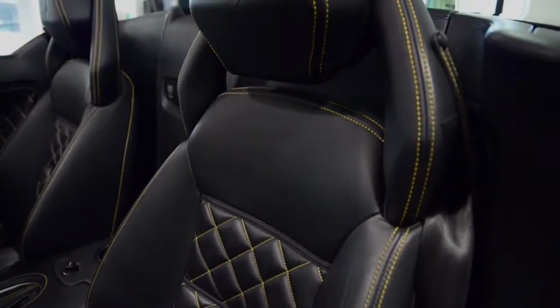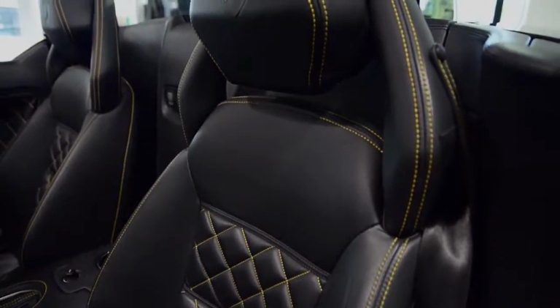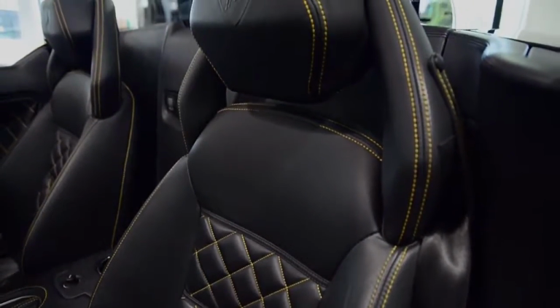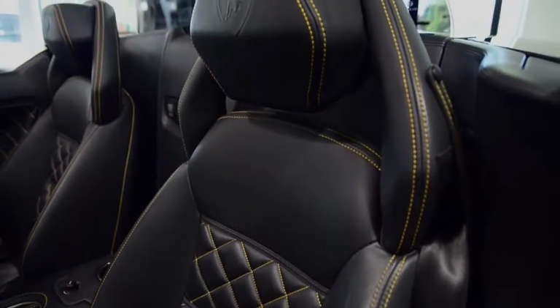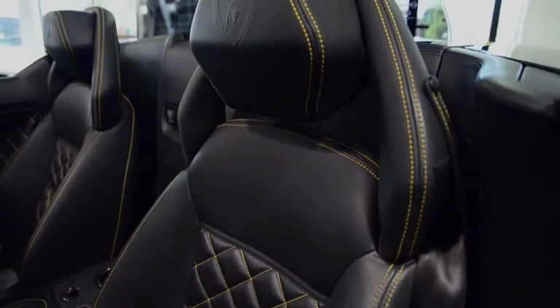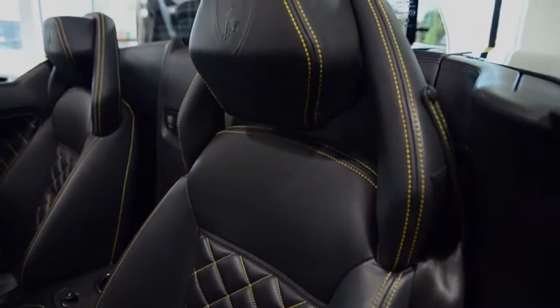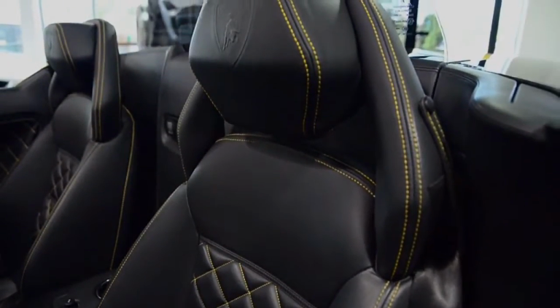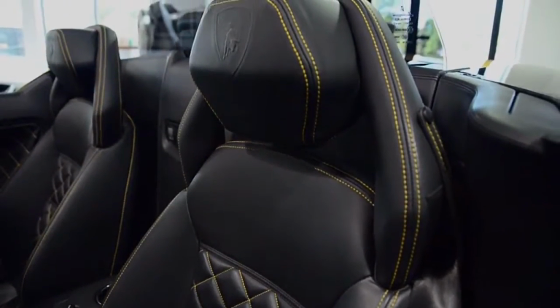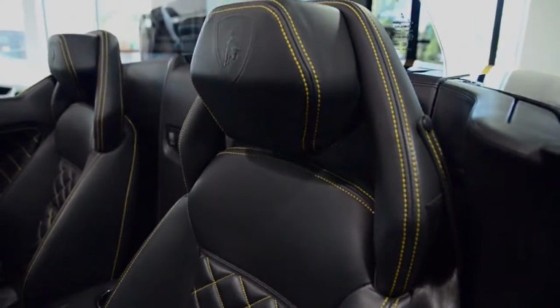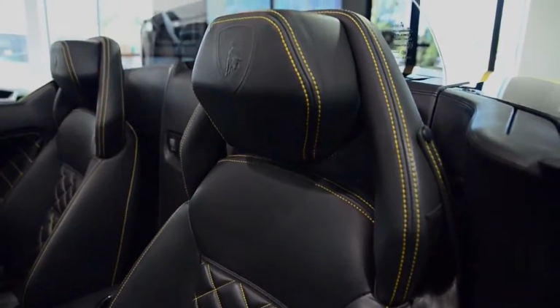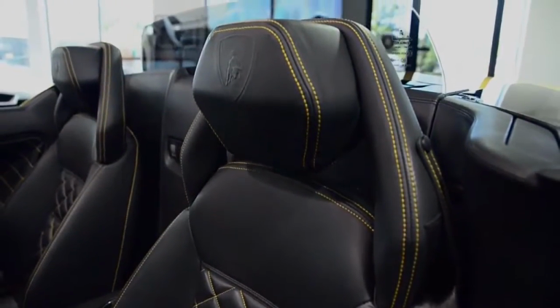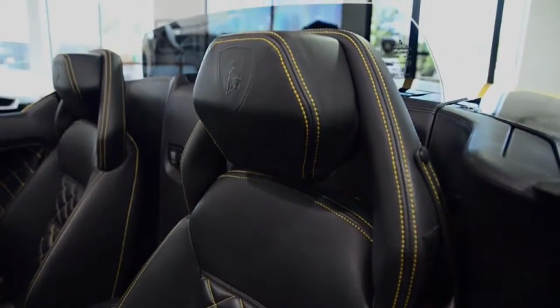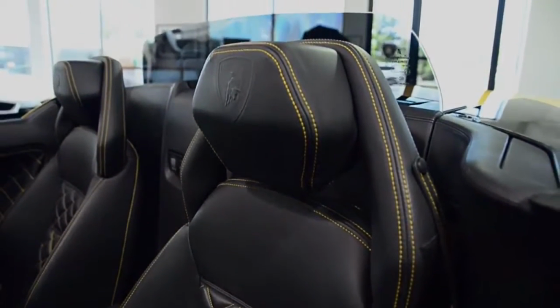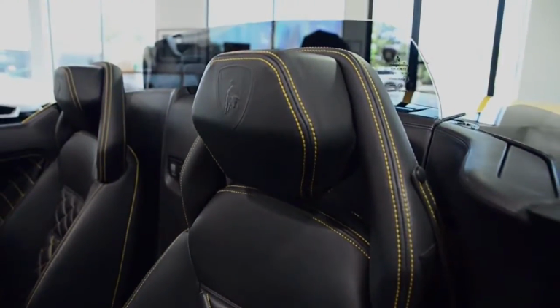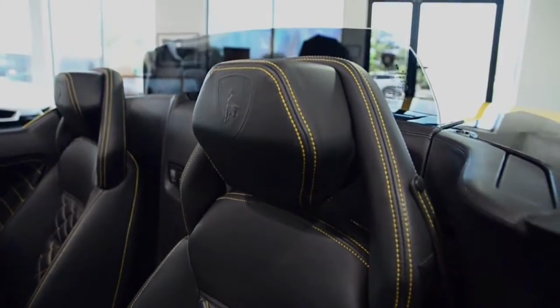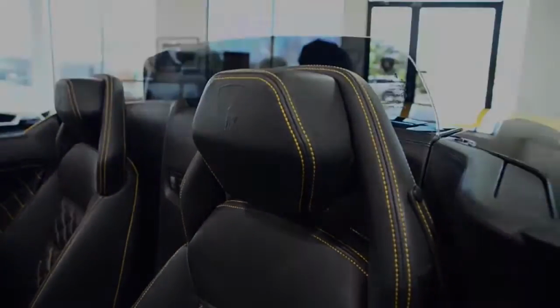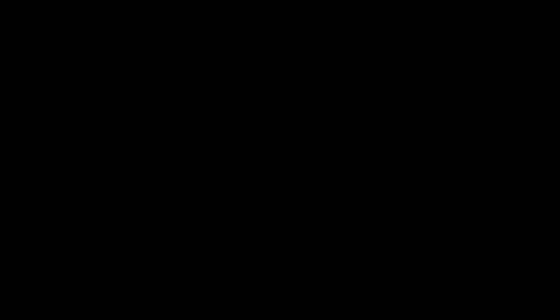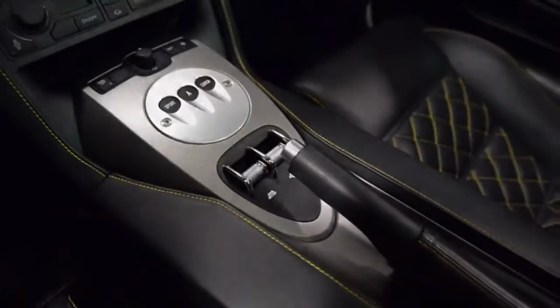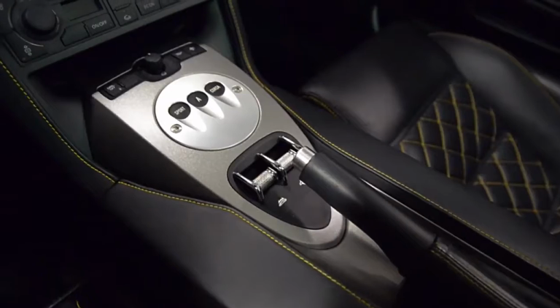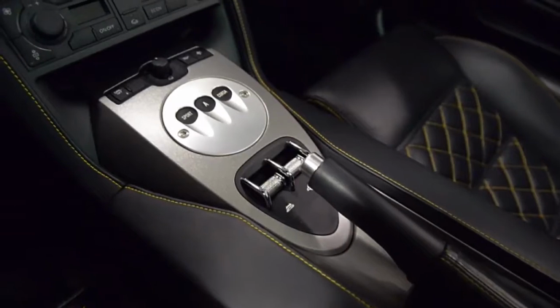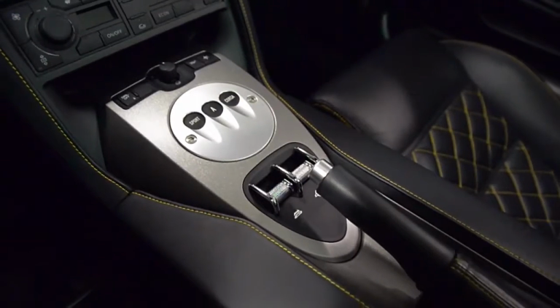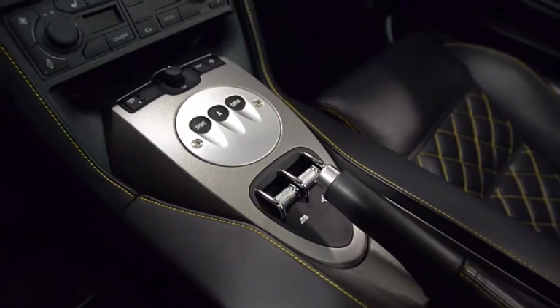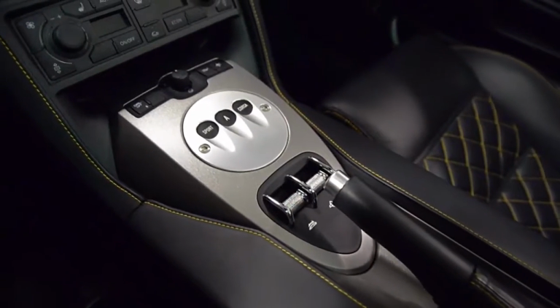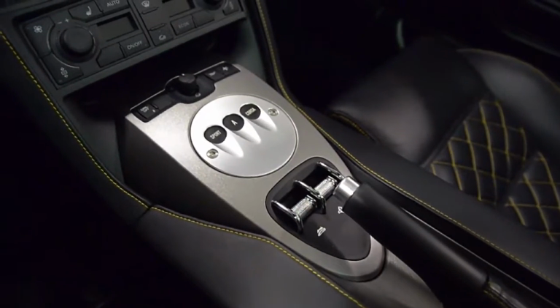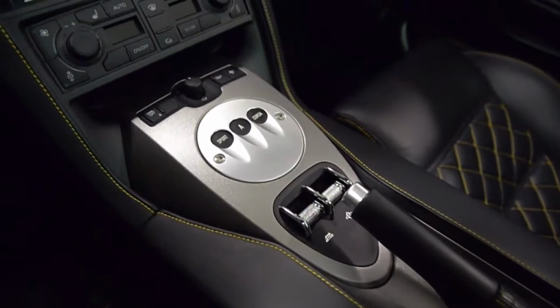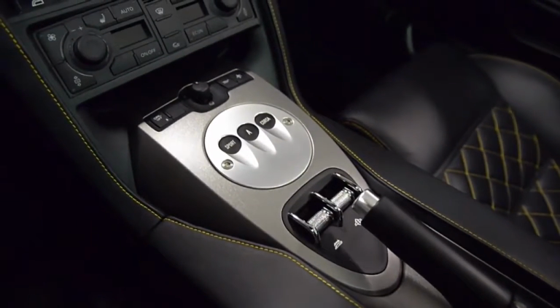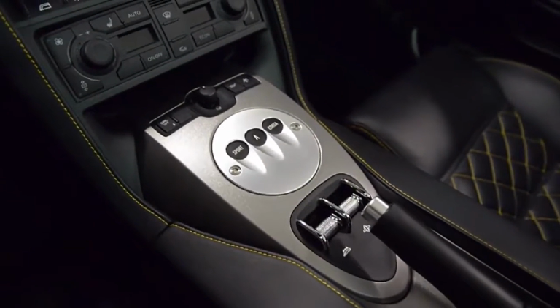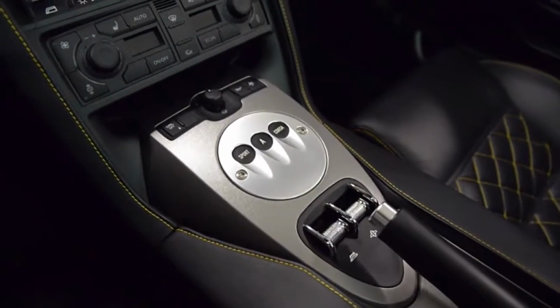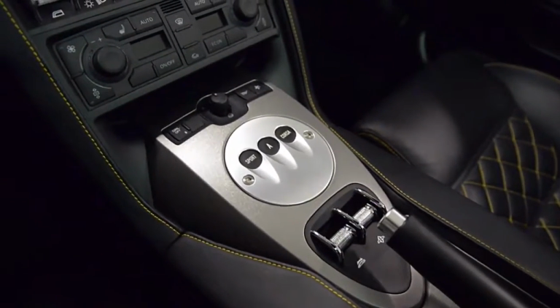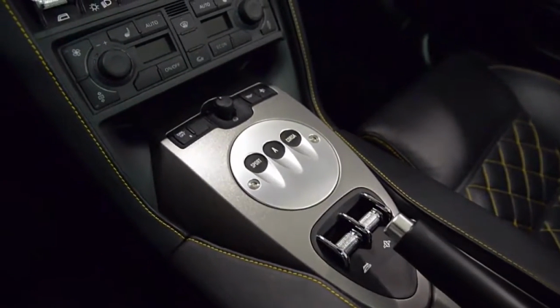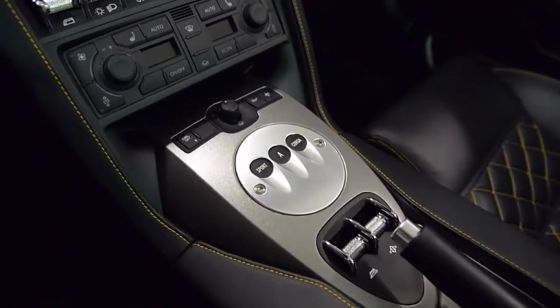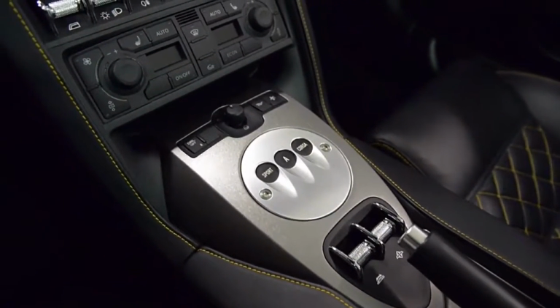This Spyder is finished in a gorgeous Giallo Midas exterior color and a nero Perseus full leather interior along with yellow contrast stitching throughout.